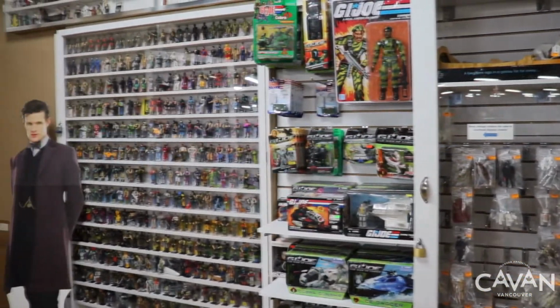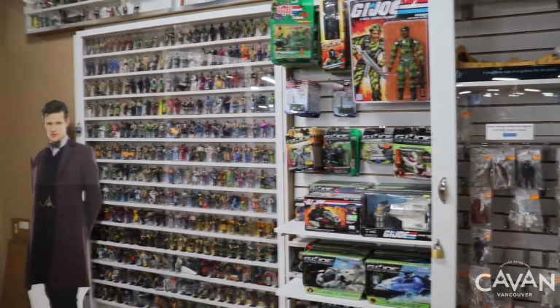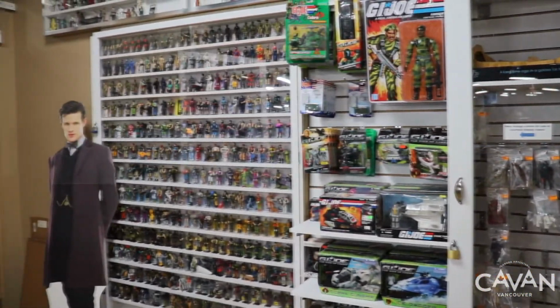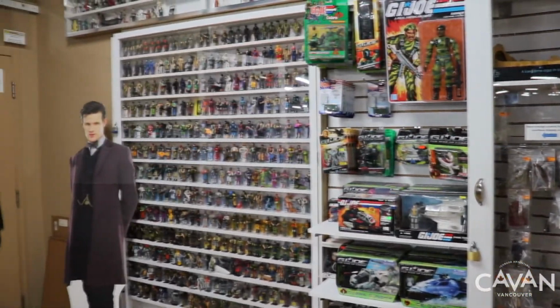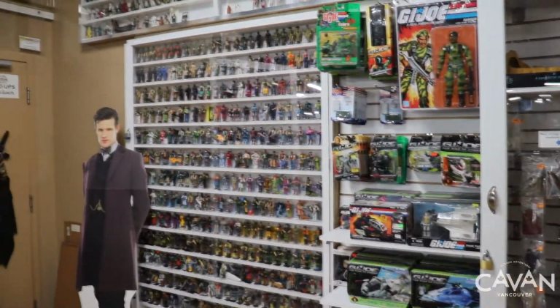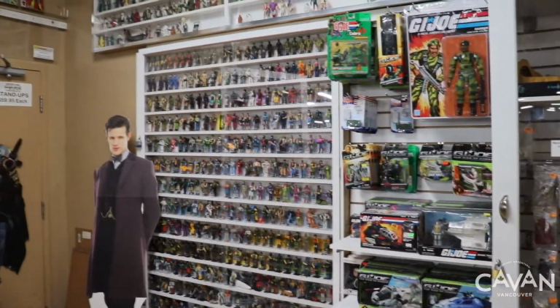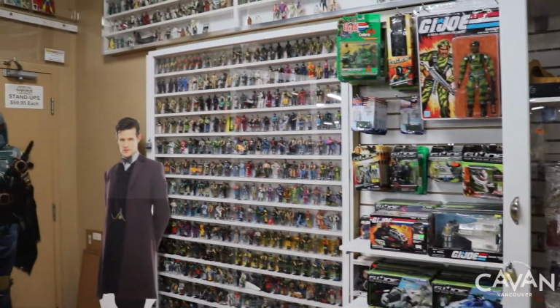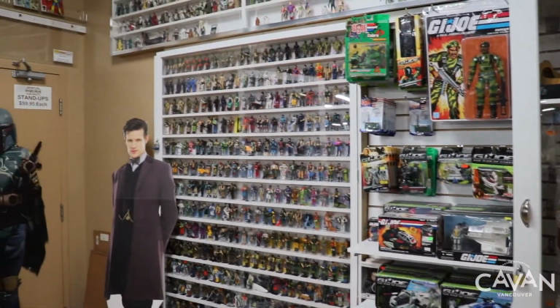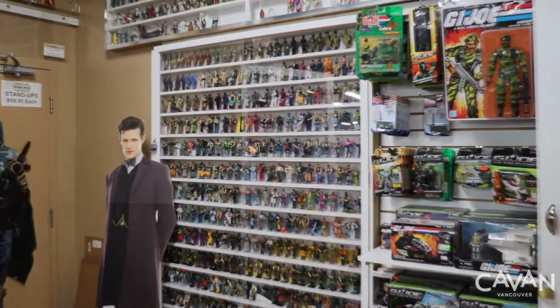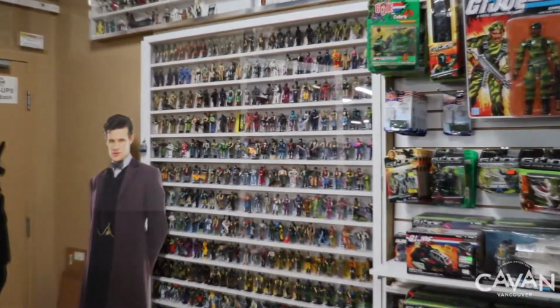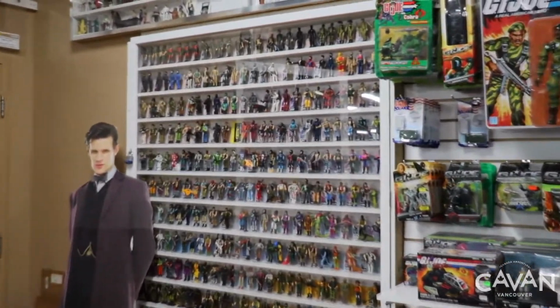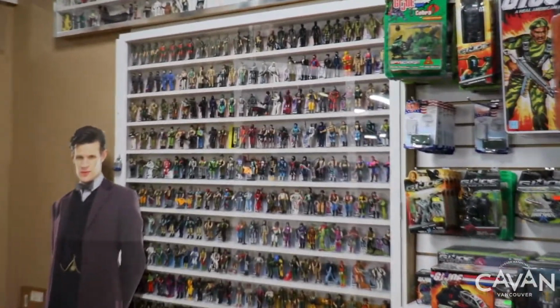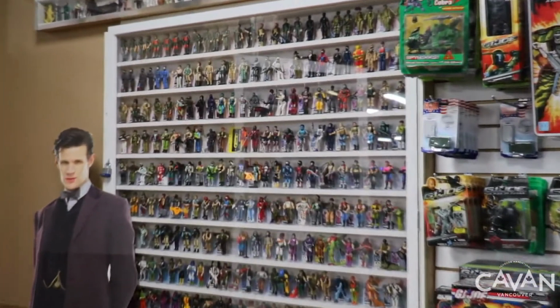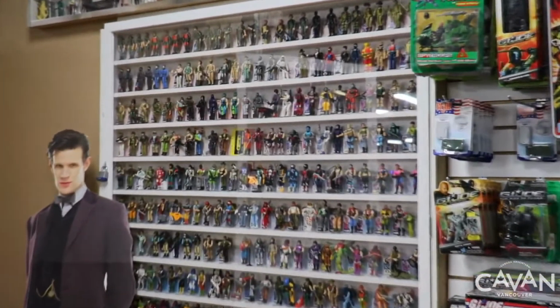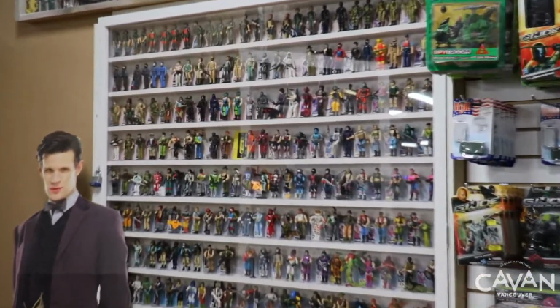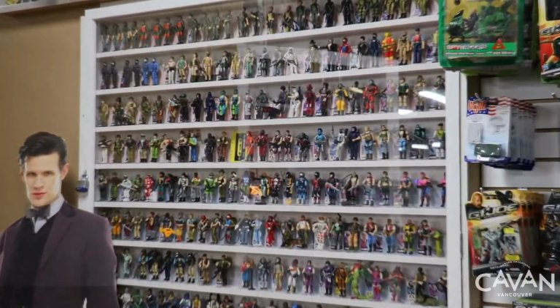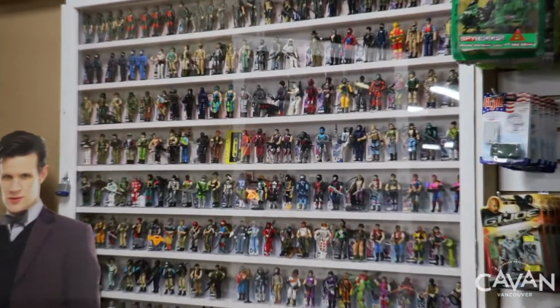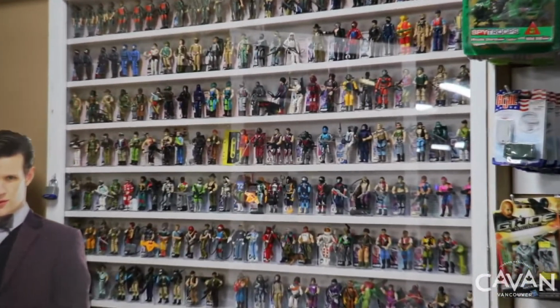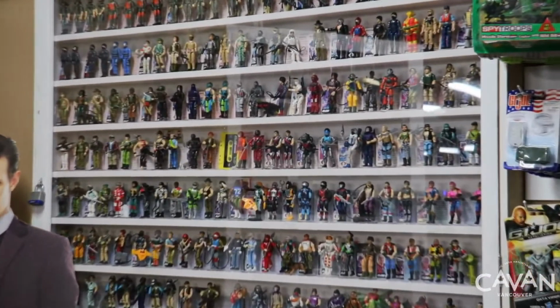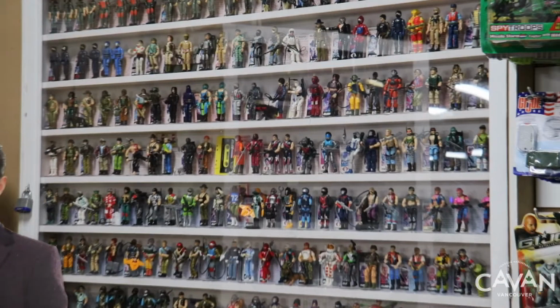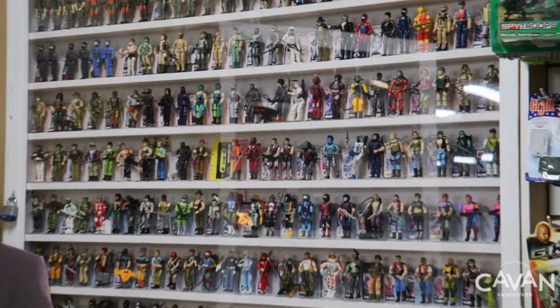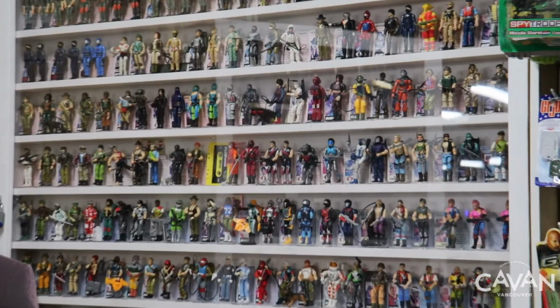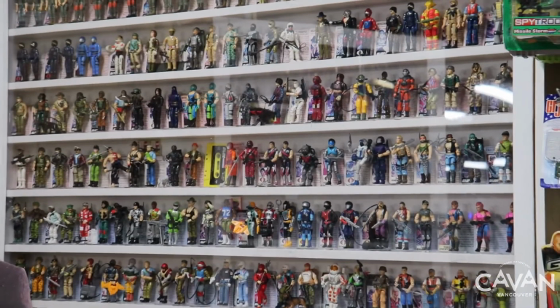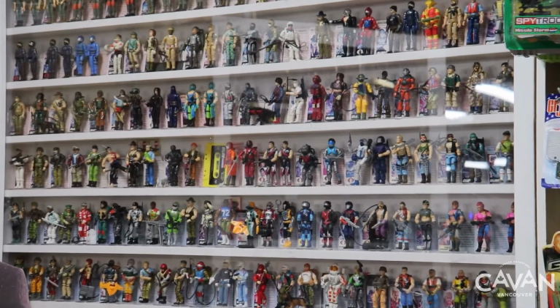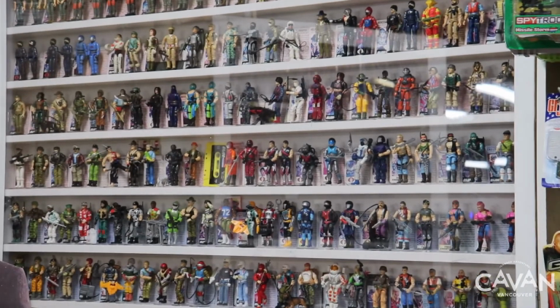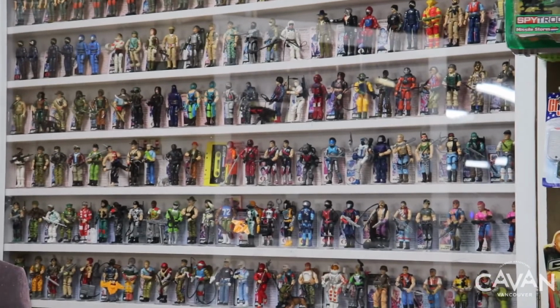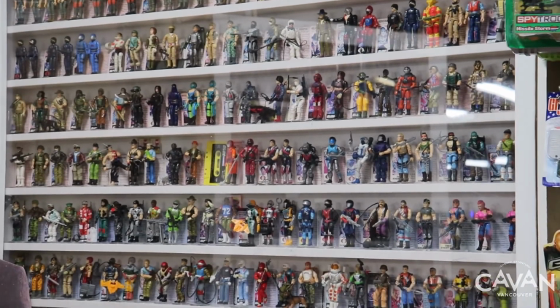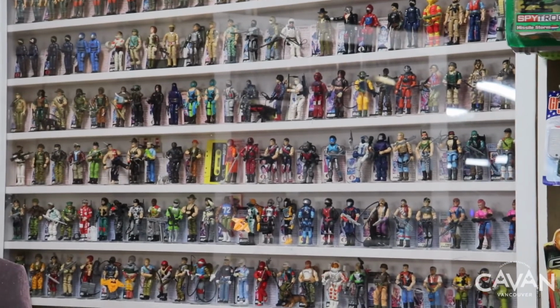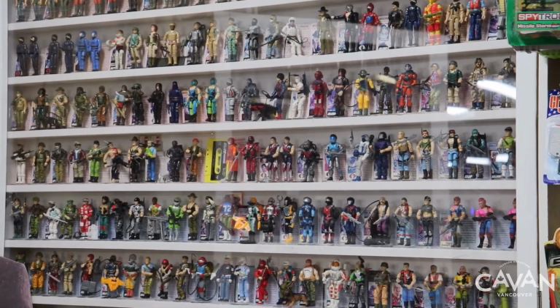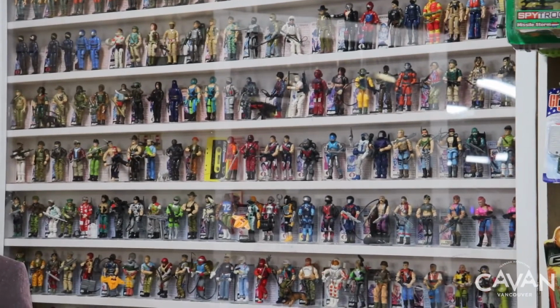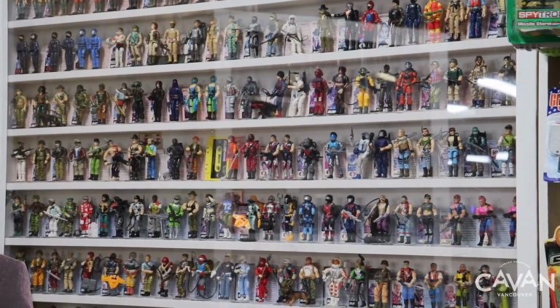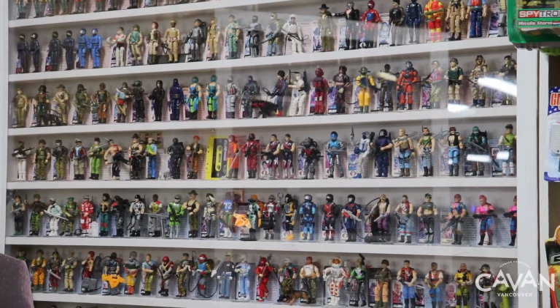Upstairs, you can find collectible vintage toys and an amazing view of the store.